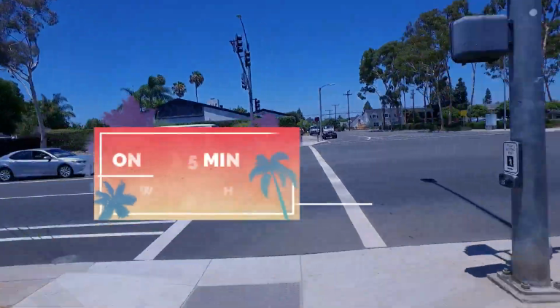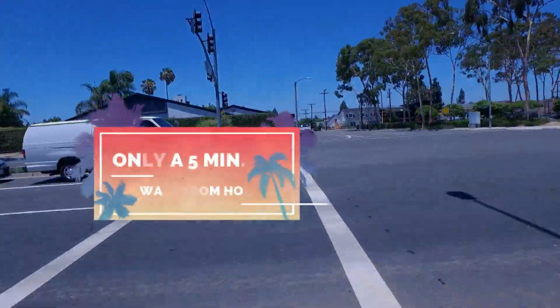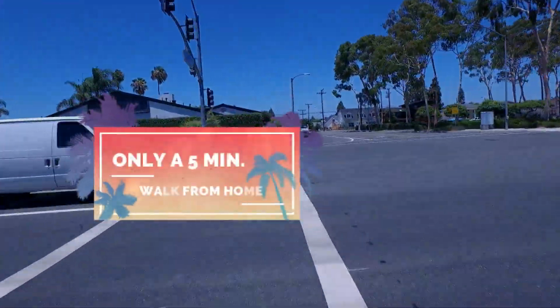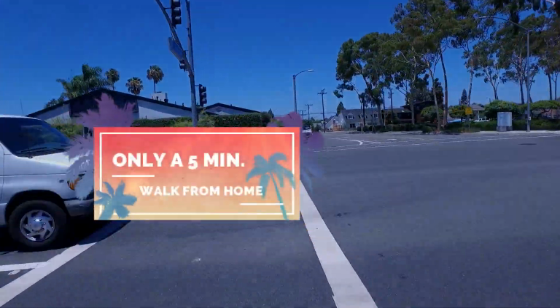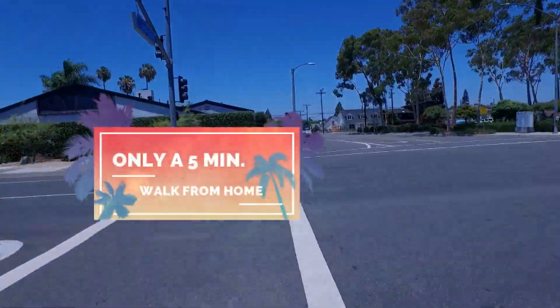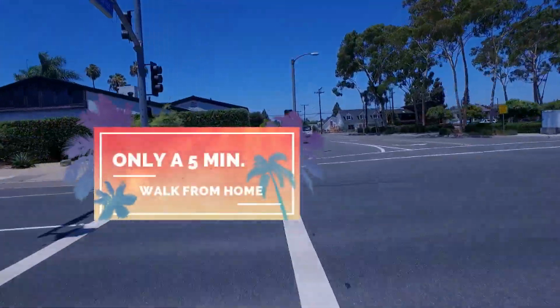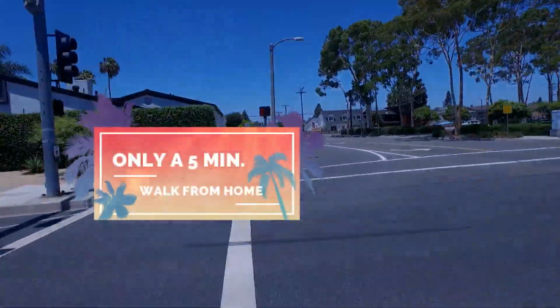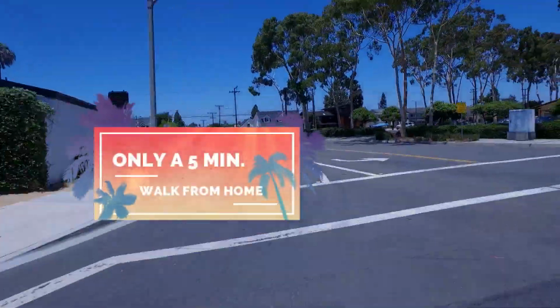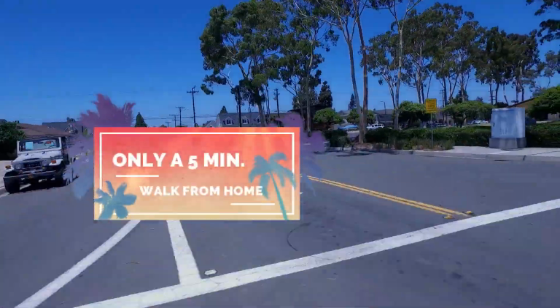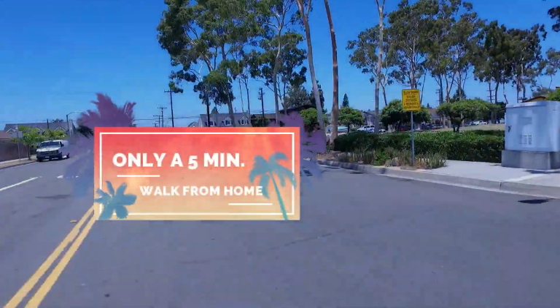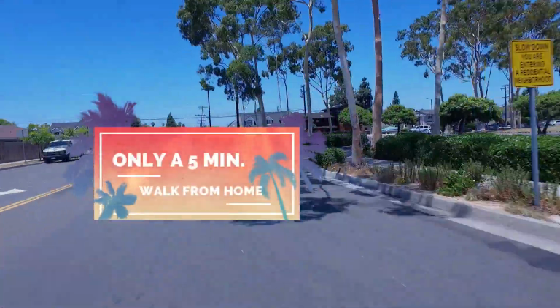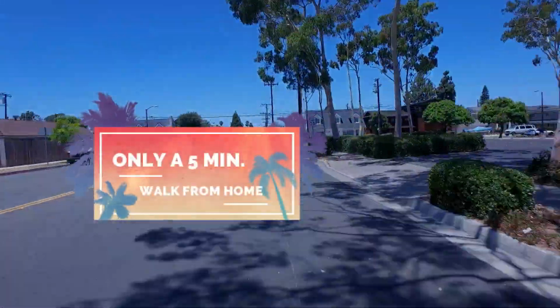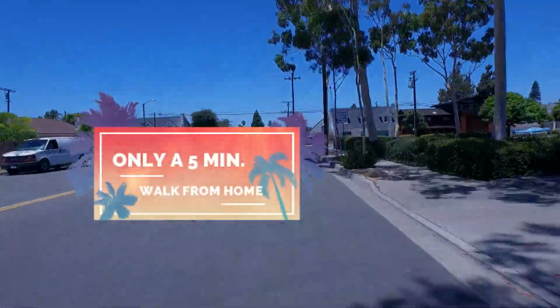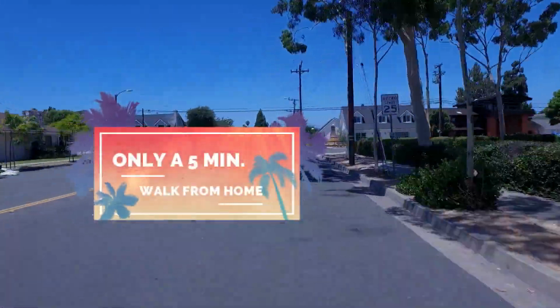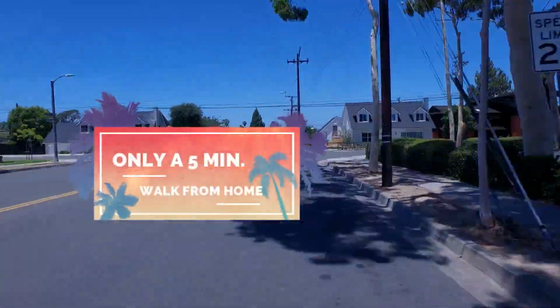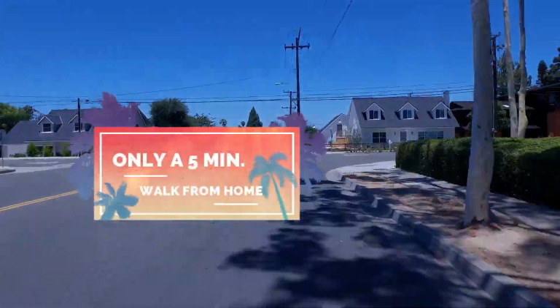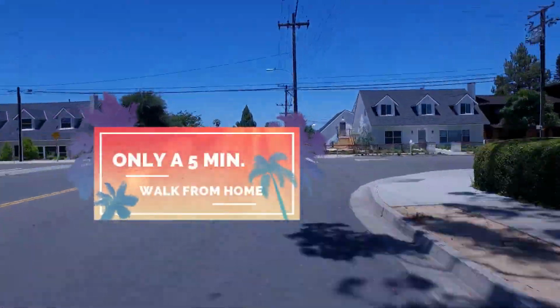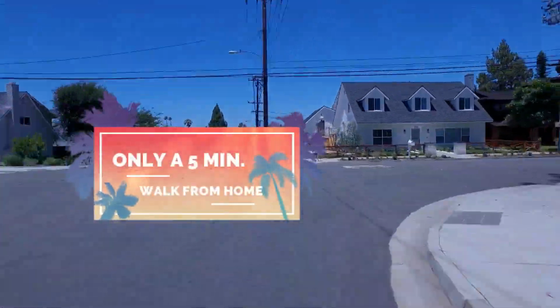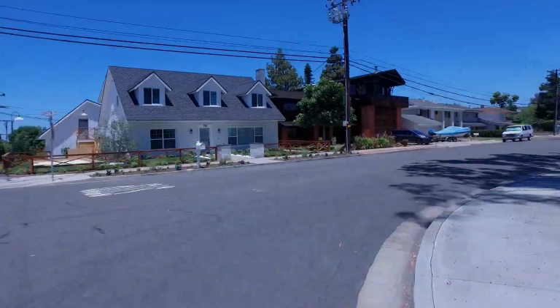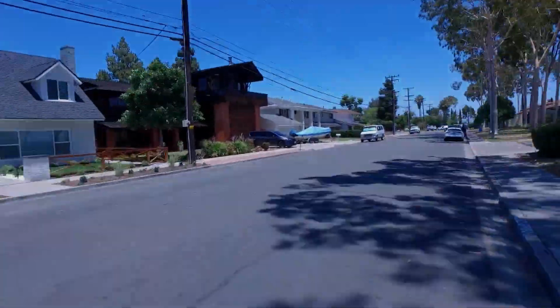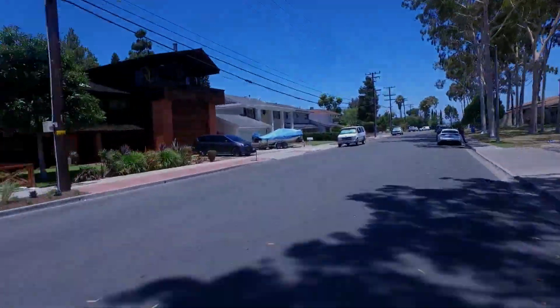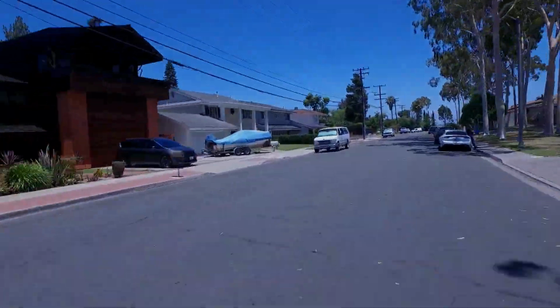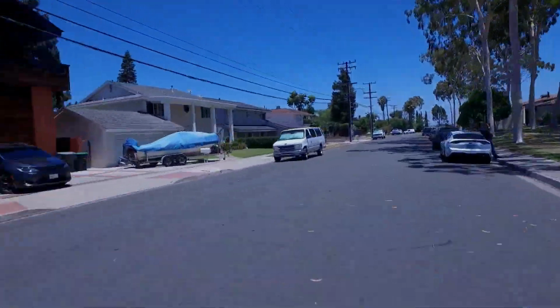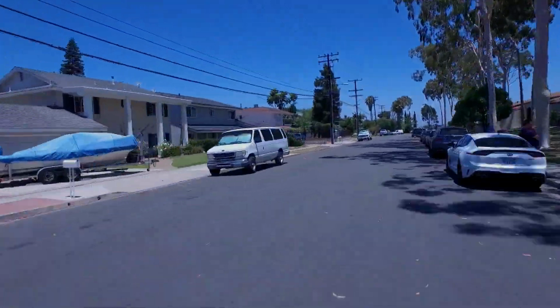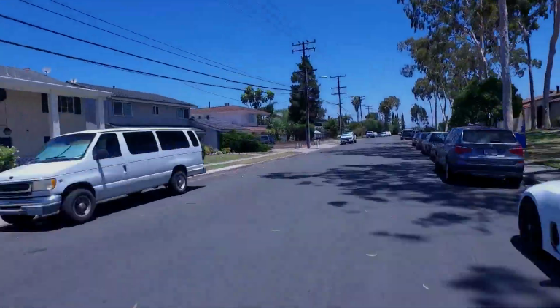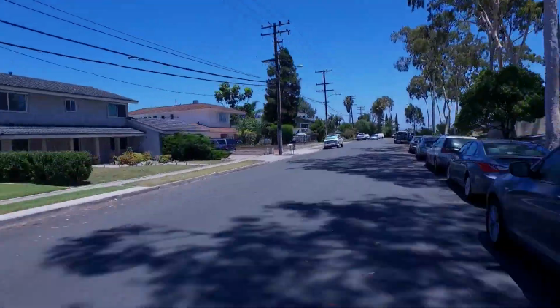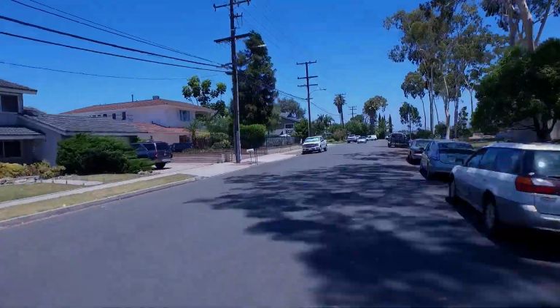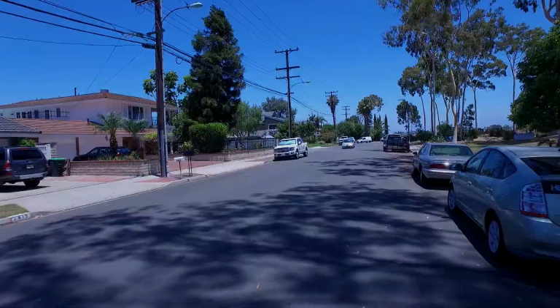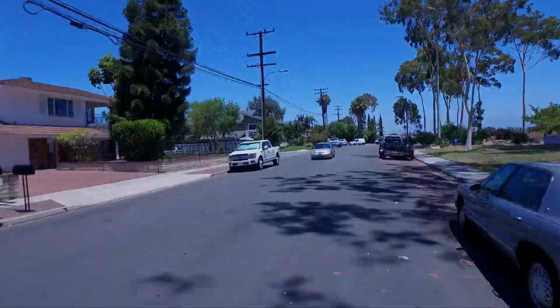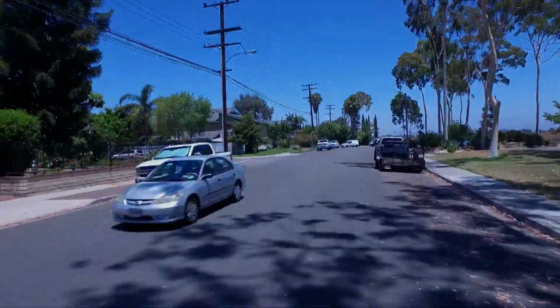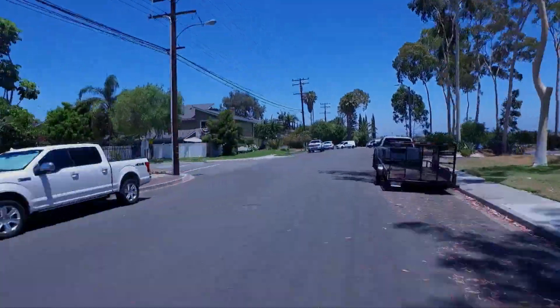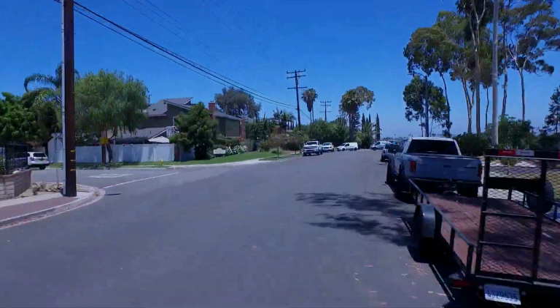It's a four-bedroom, three-bathroom, and it's in the coveted area of Newport Riviera.